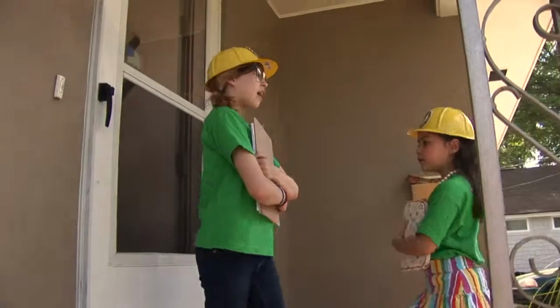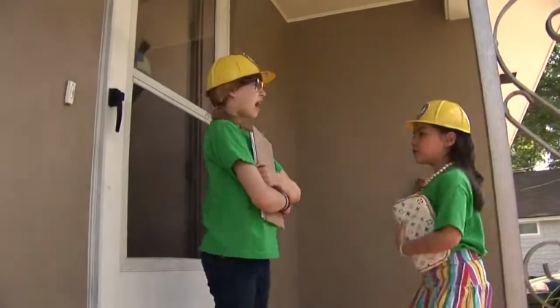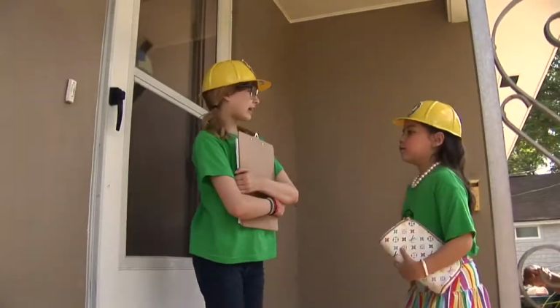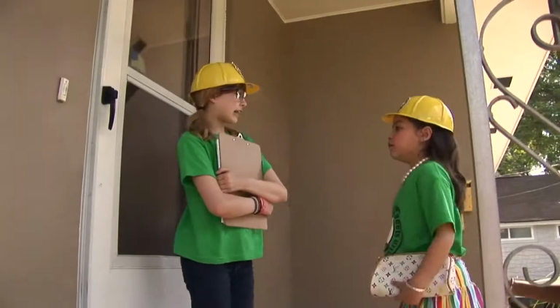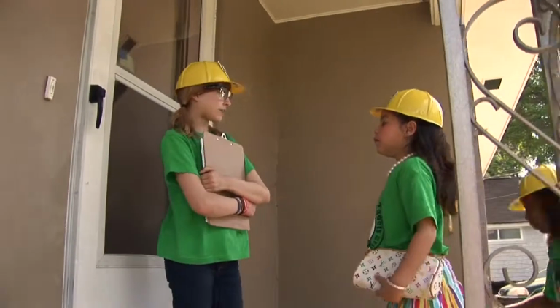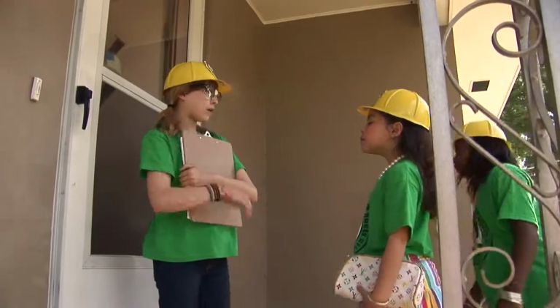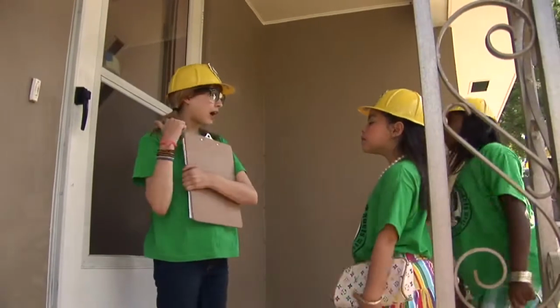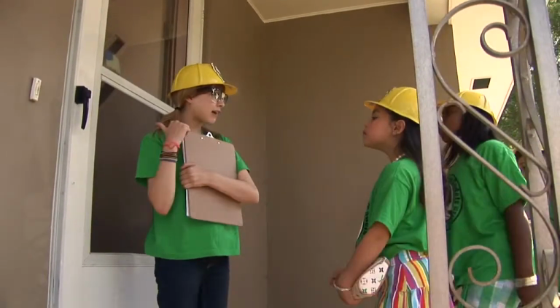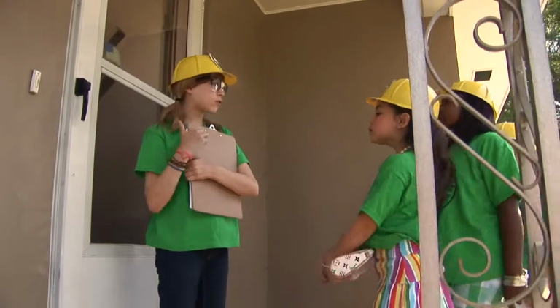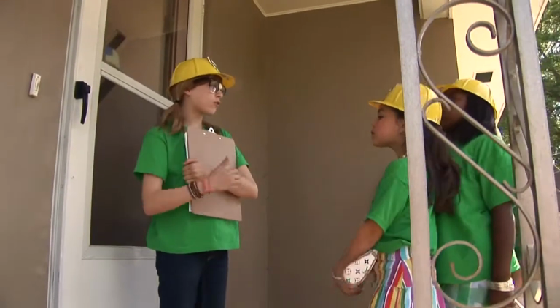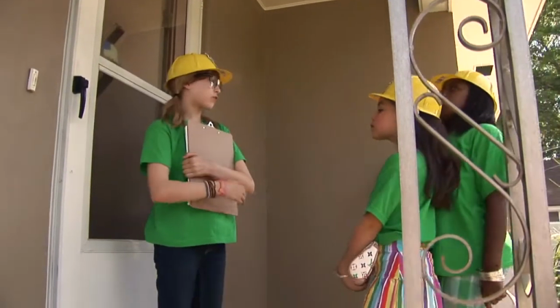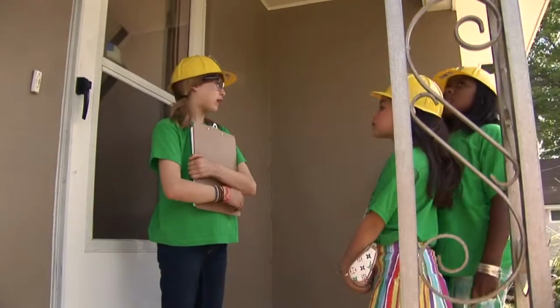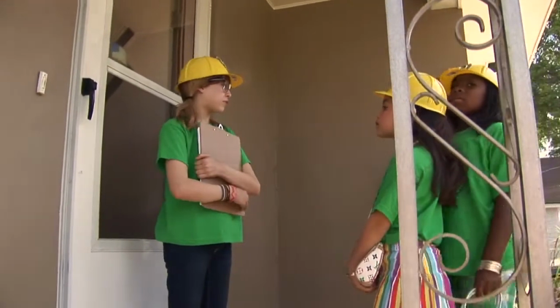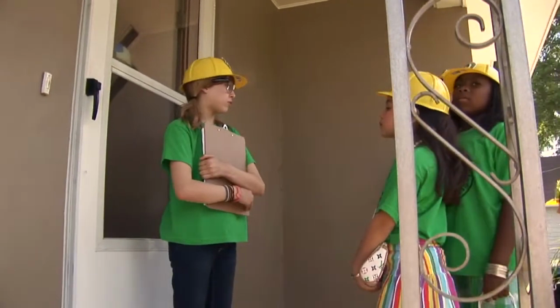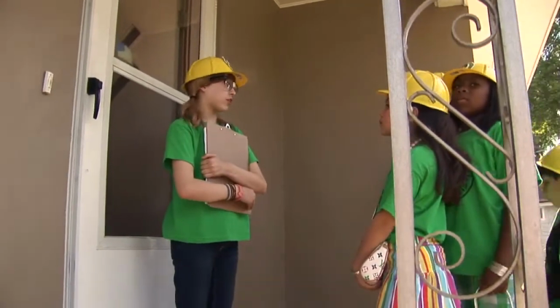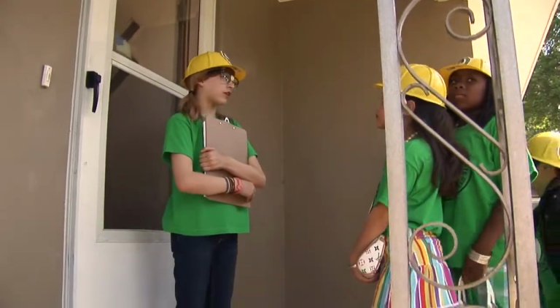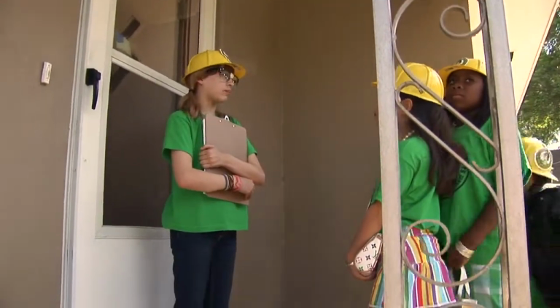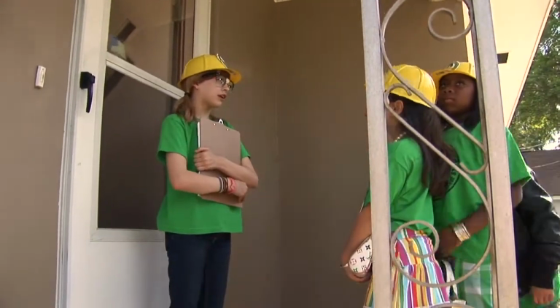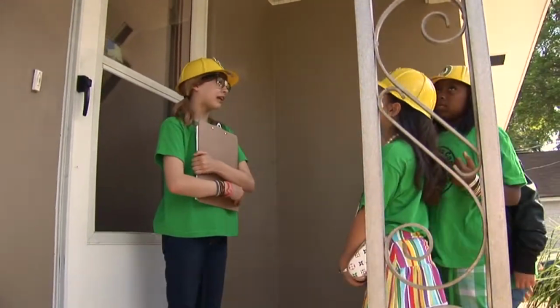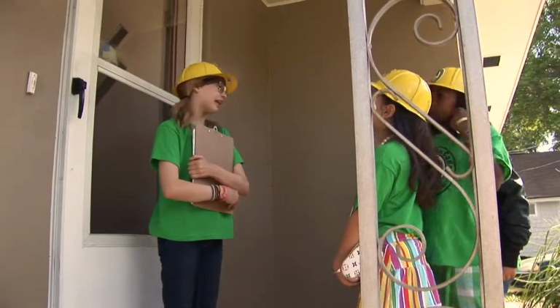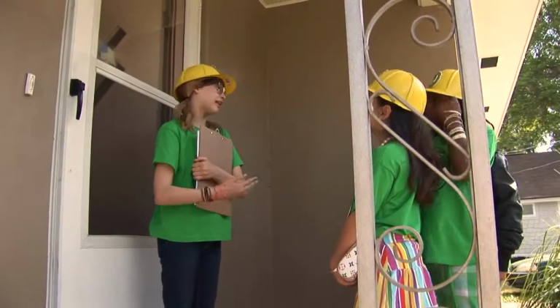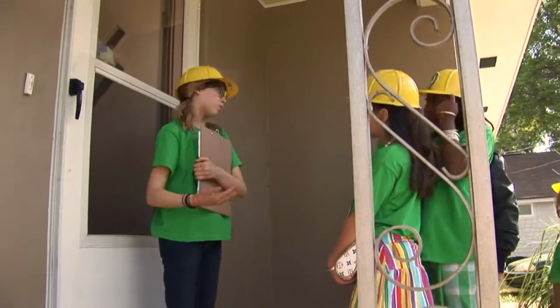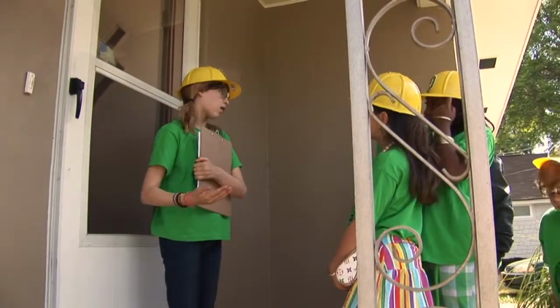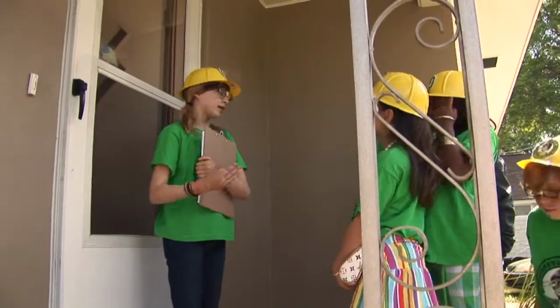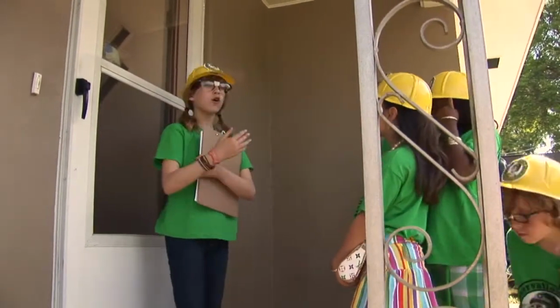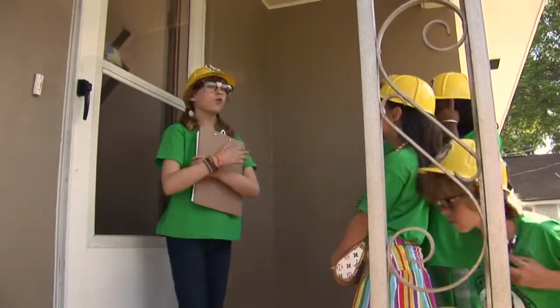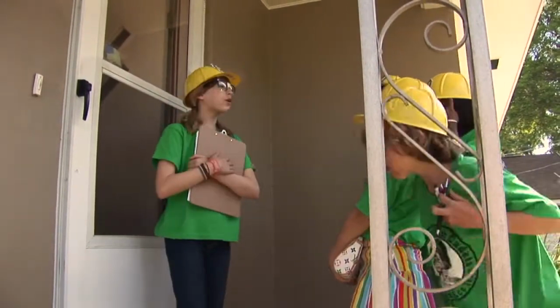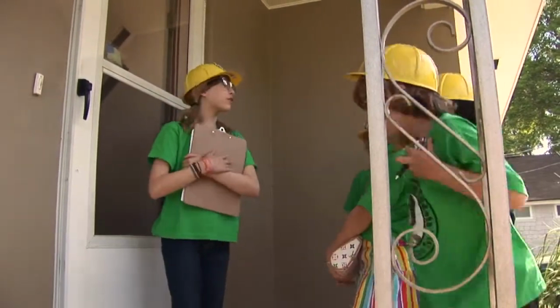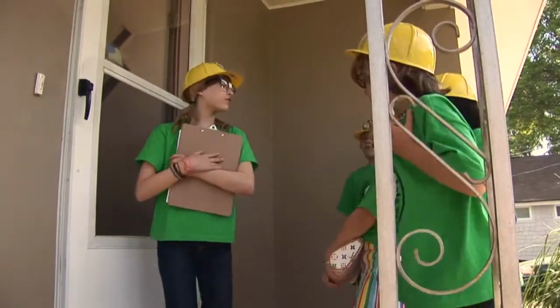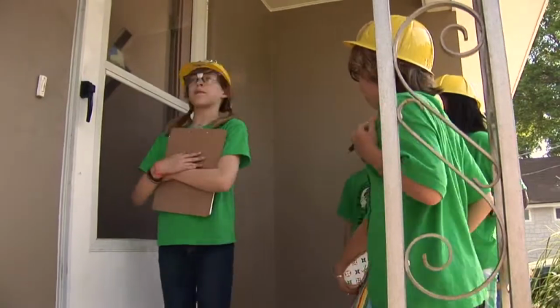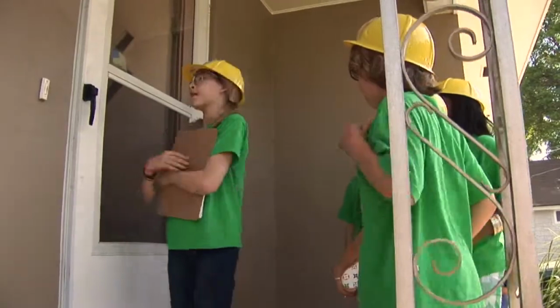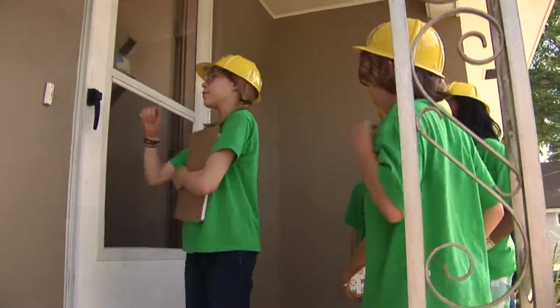Hey cadets, behind that door there's a family who is hurting the planet and their wallet. We're here to stop them.